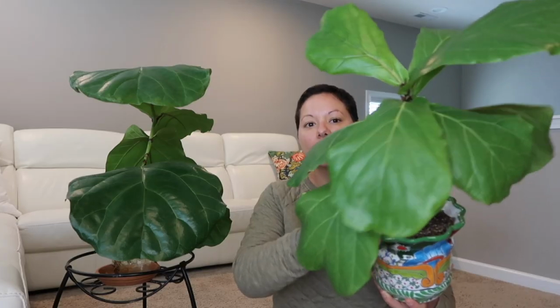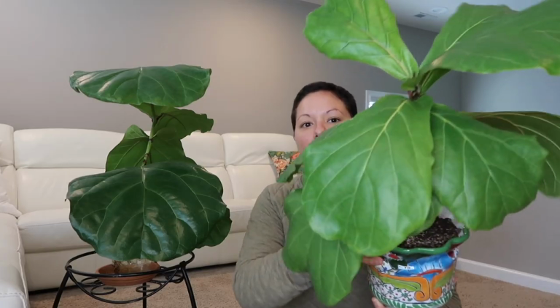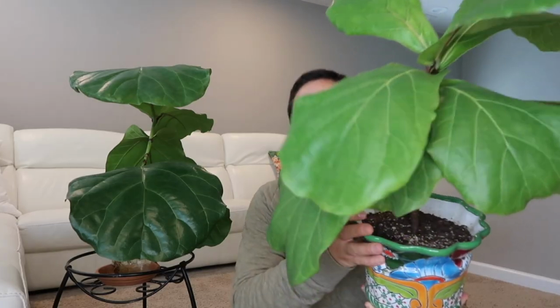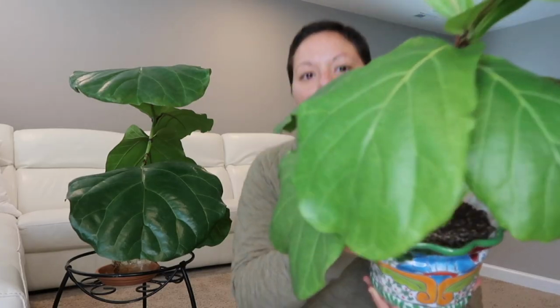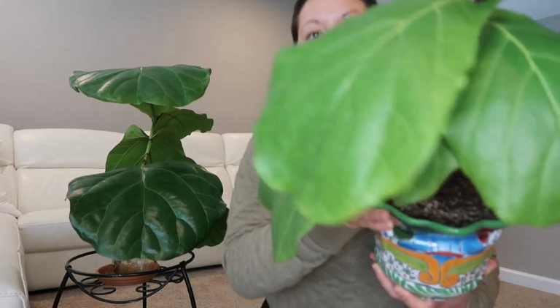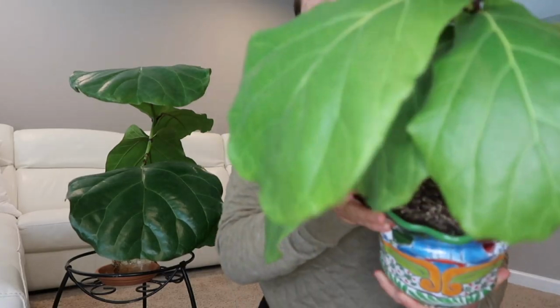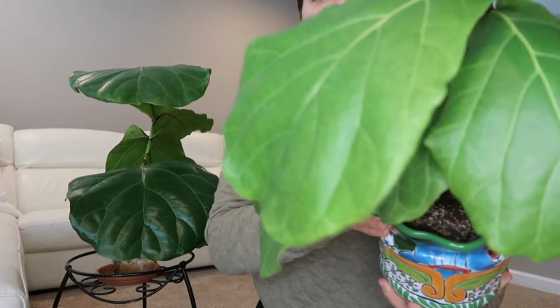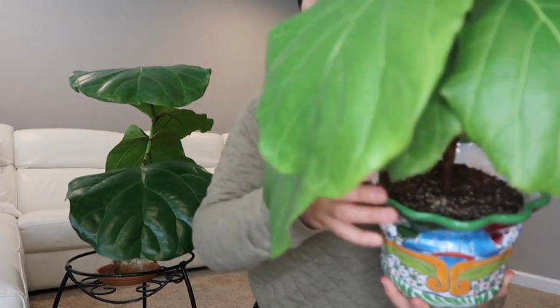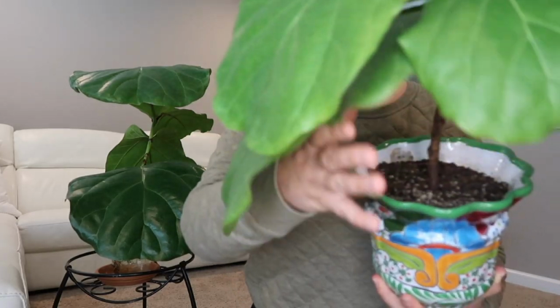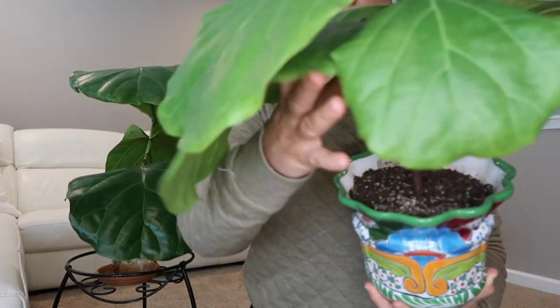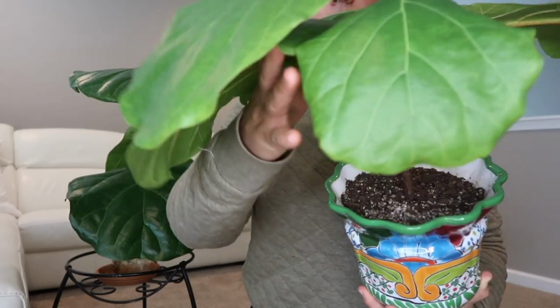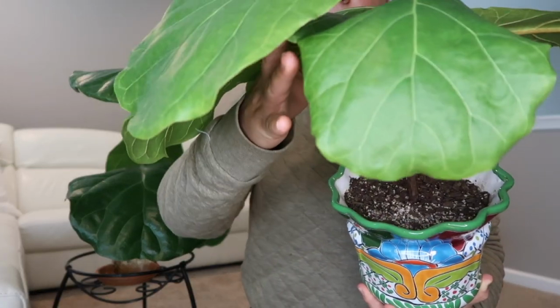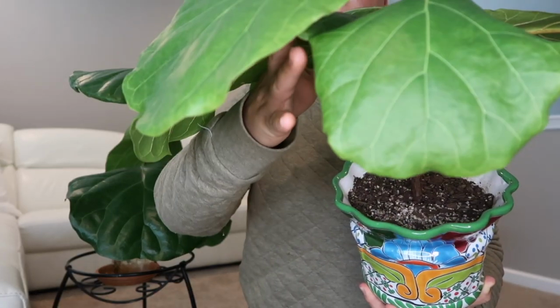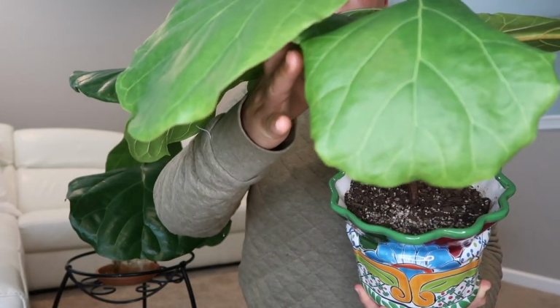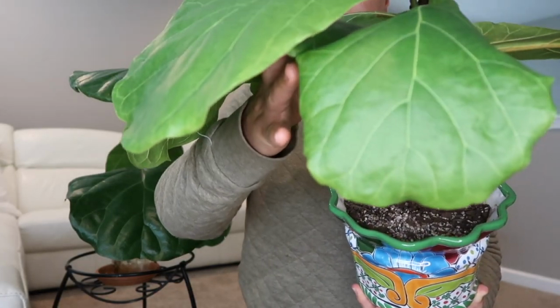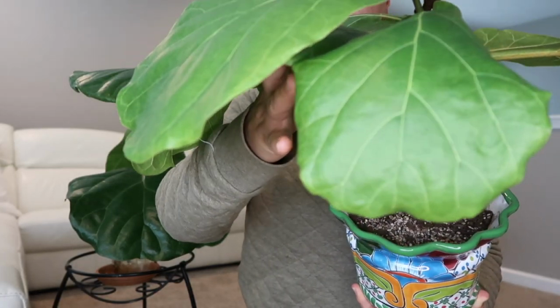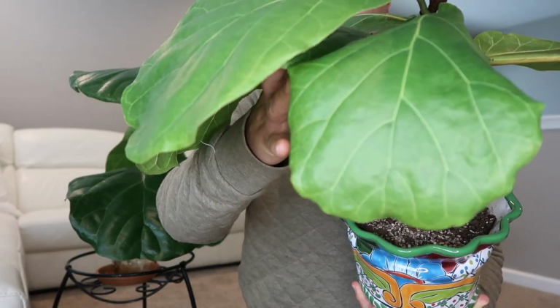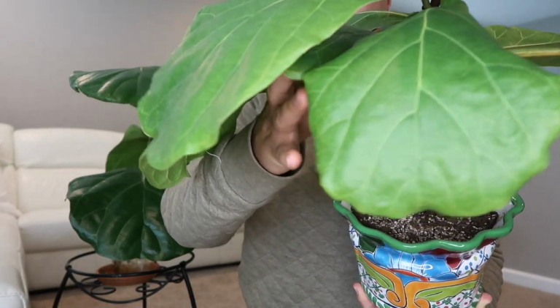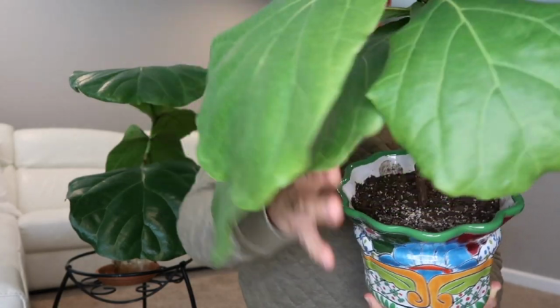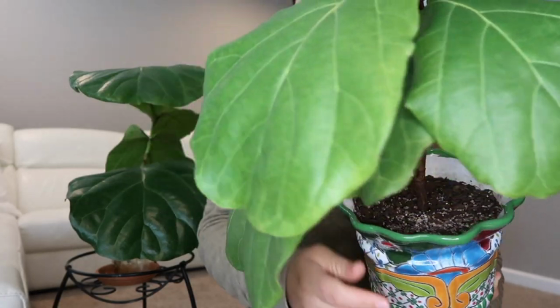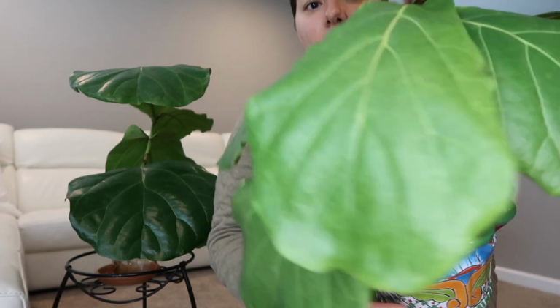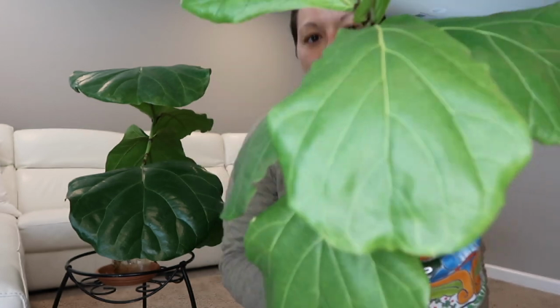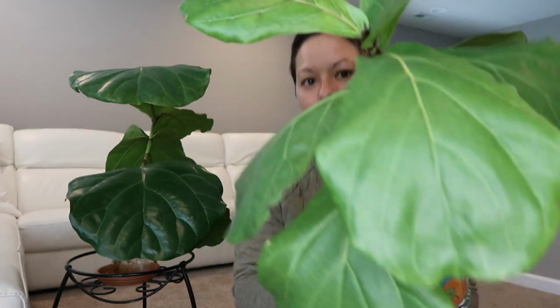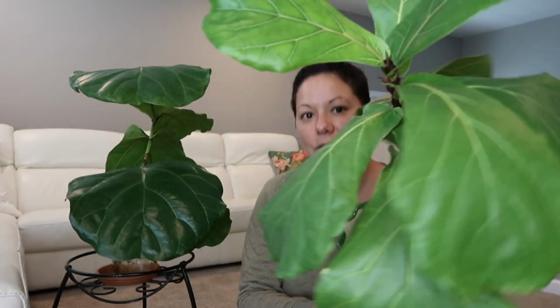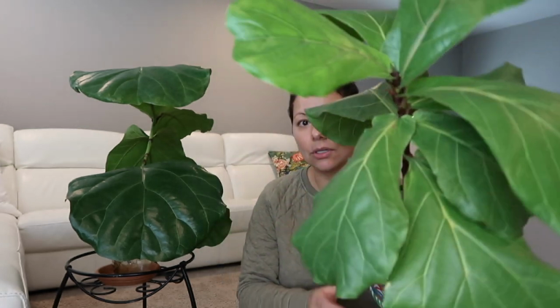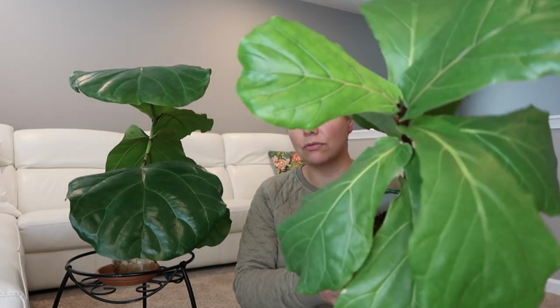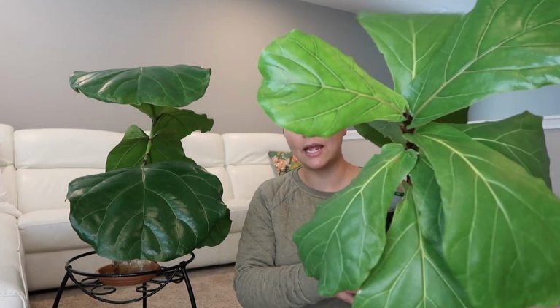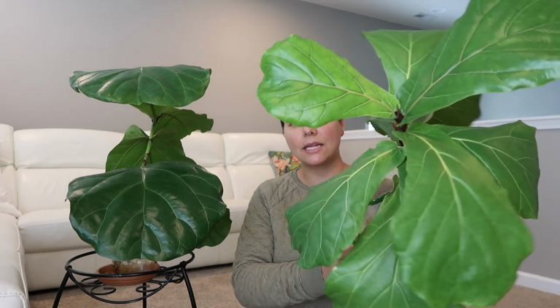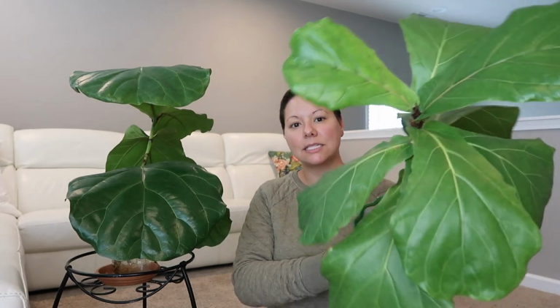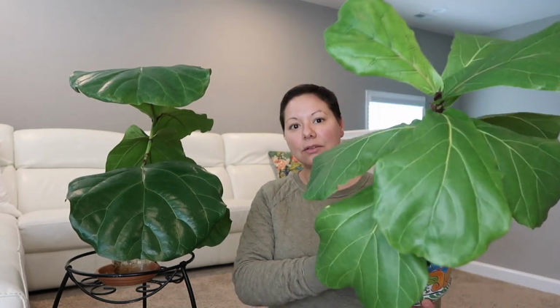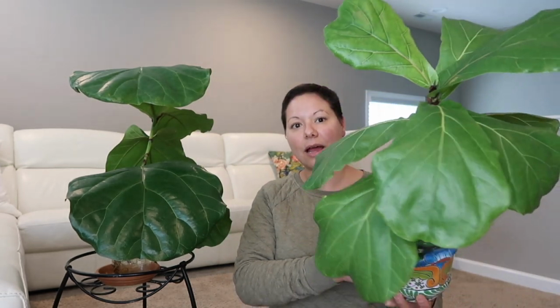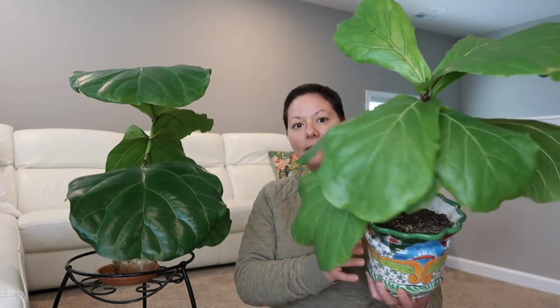This is how the one growing in soil is looking right now — it is doing great, it is thriving.